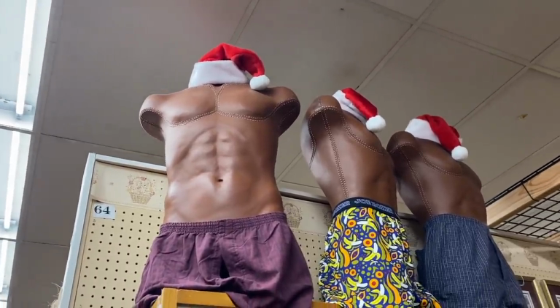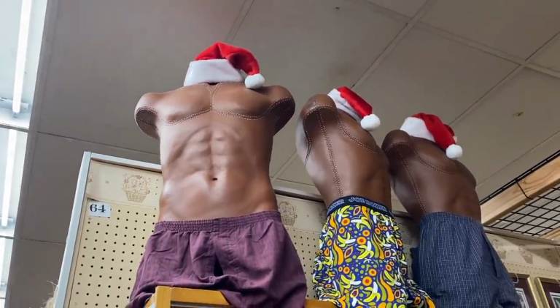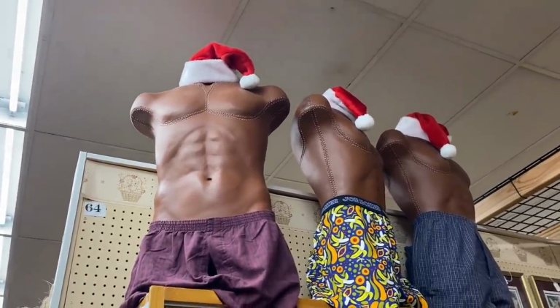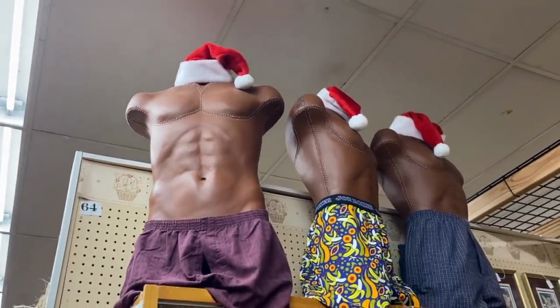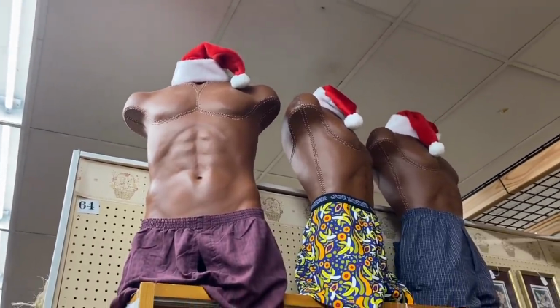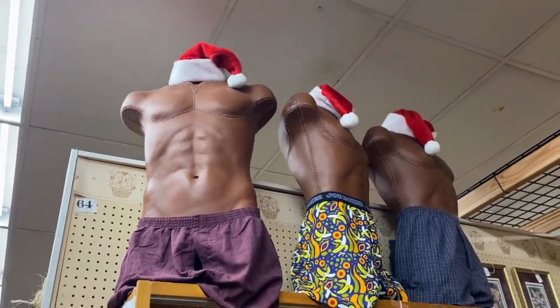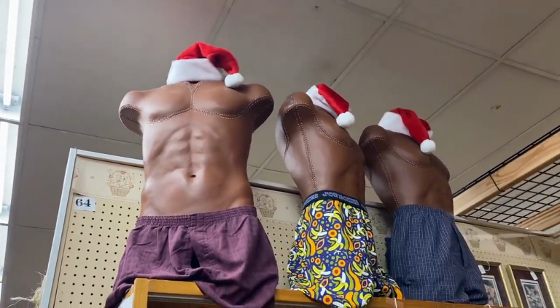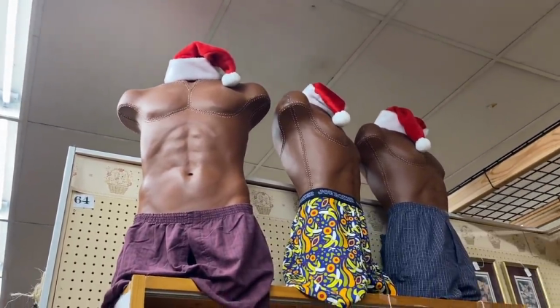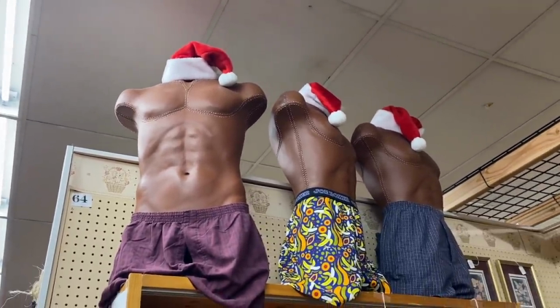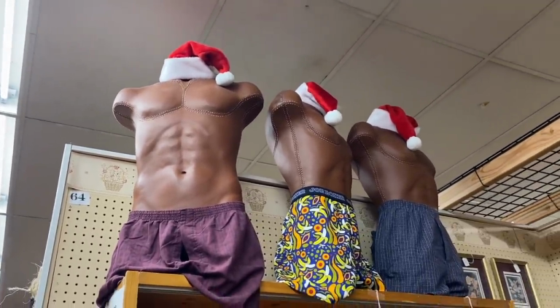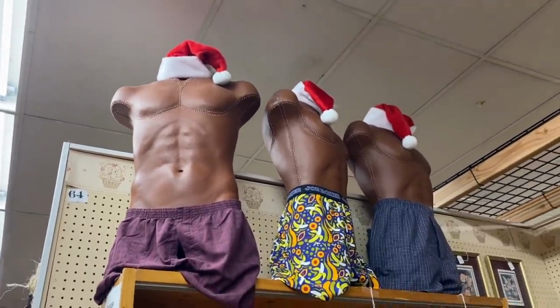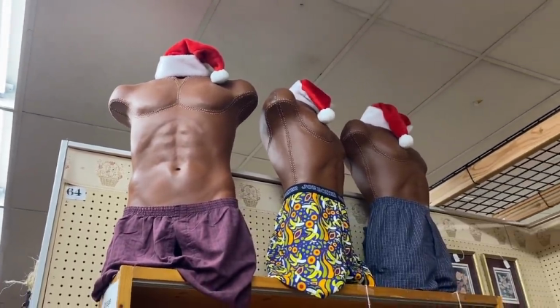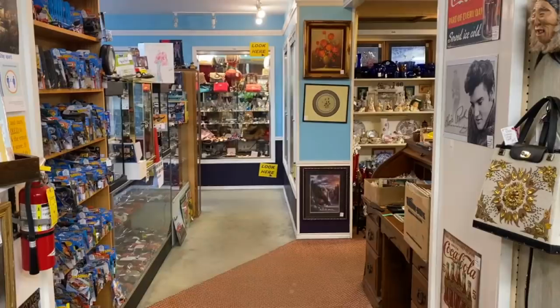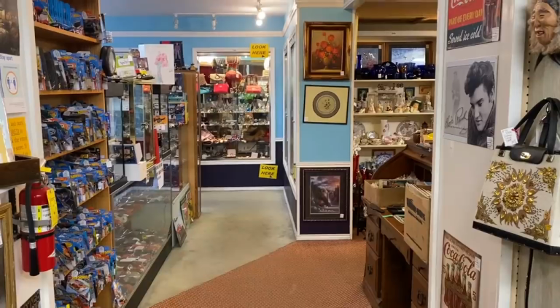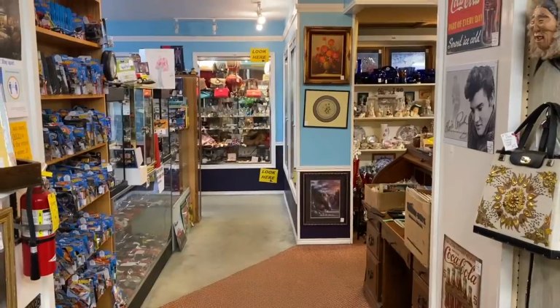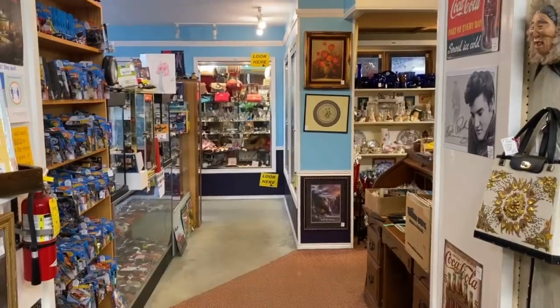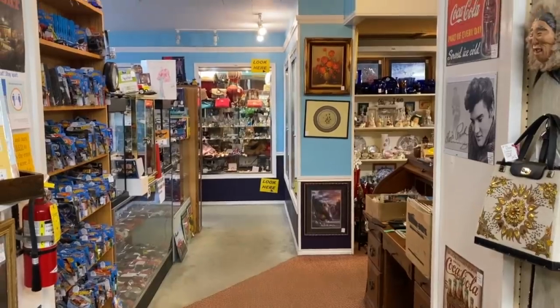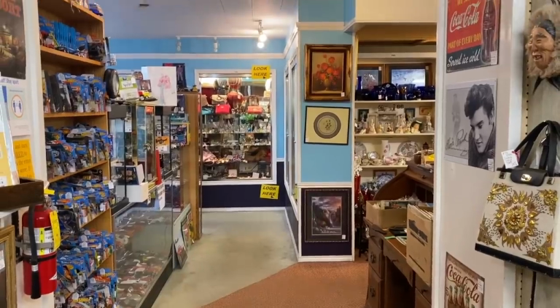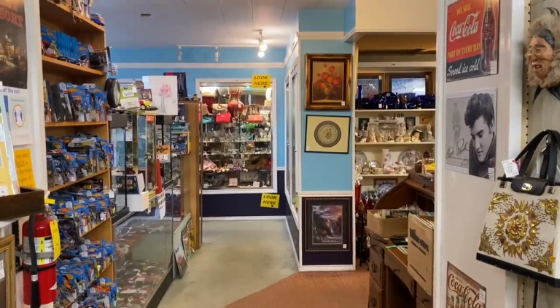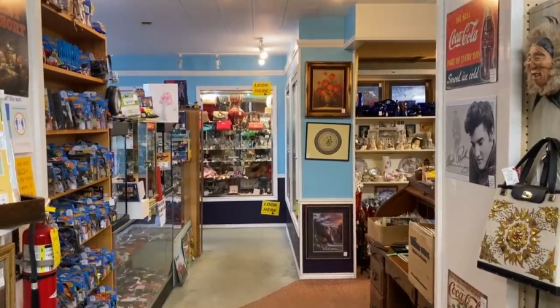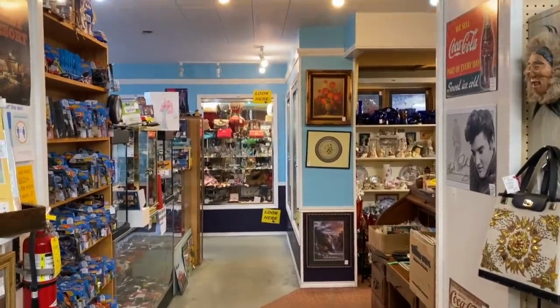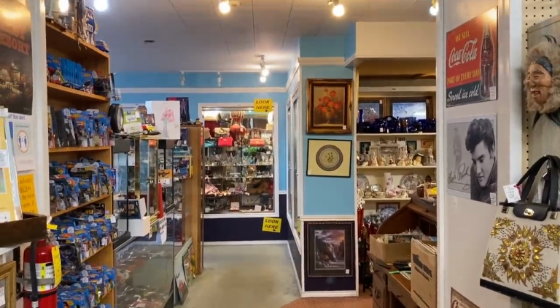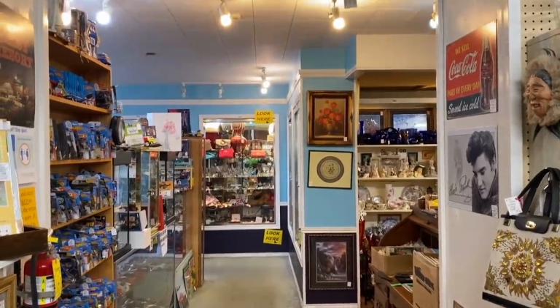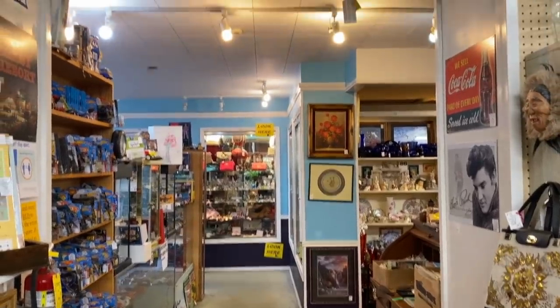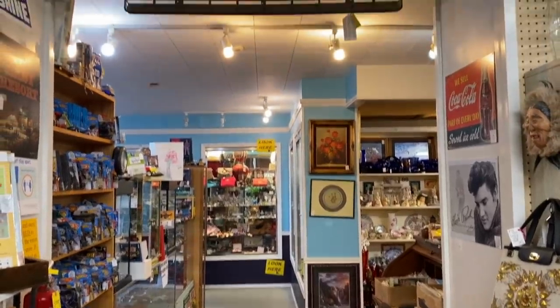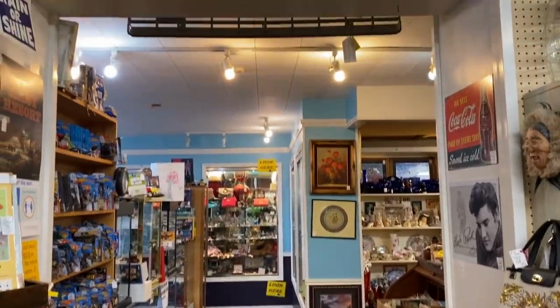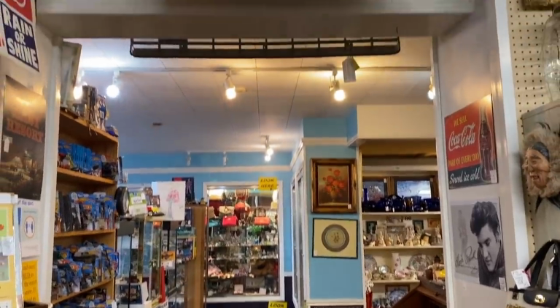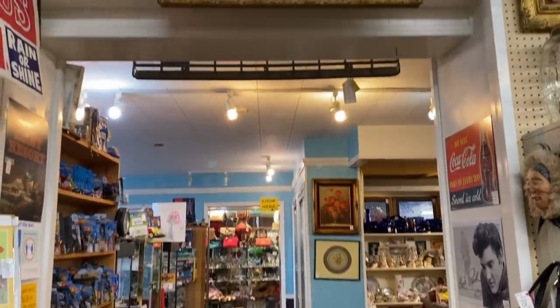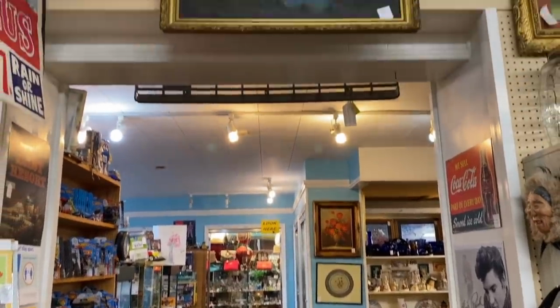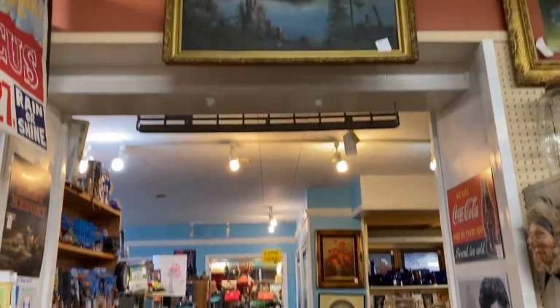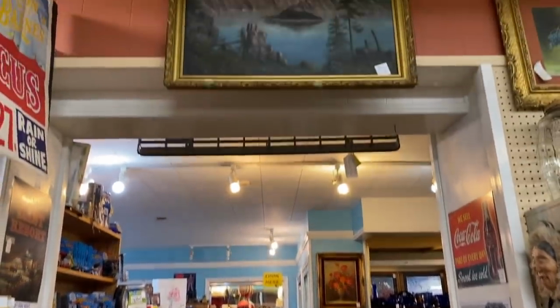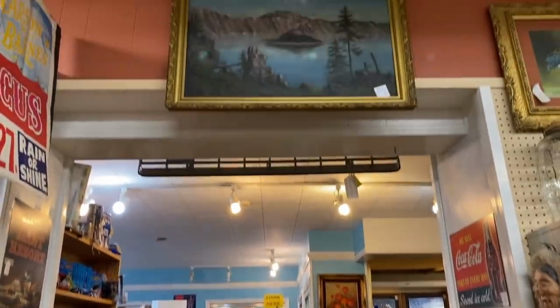What's up with the Santa hats? Don't forget to look up.